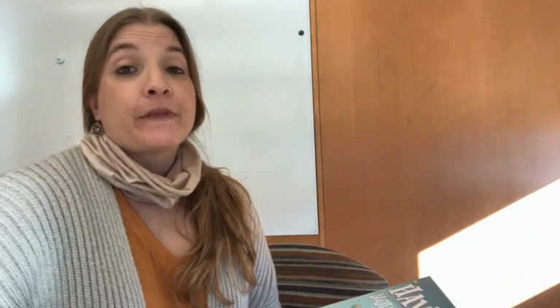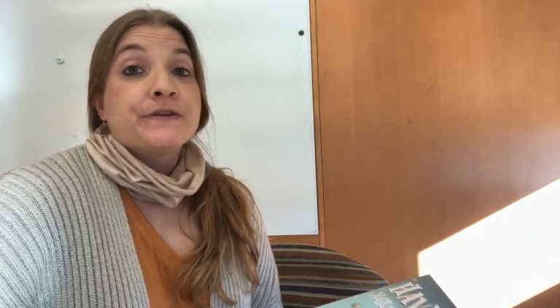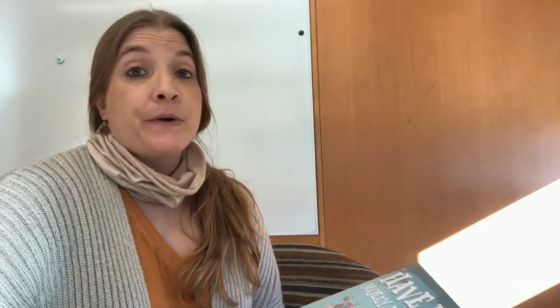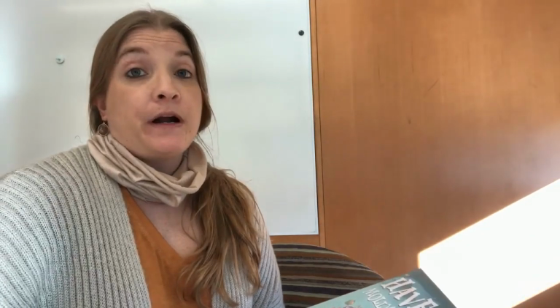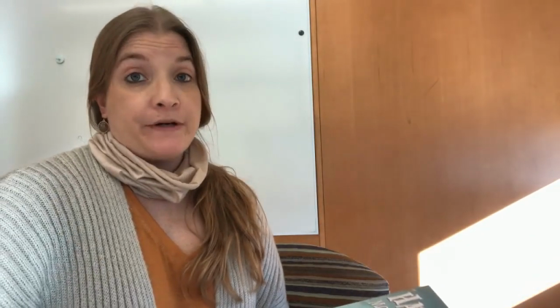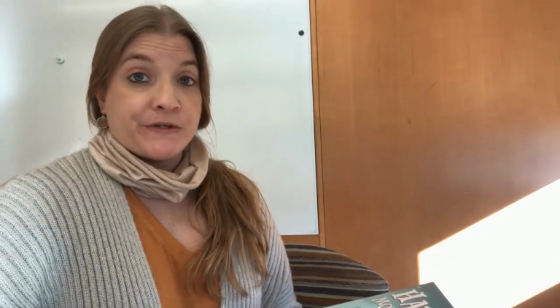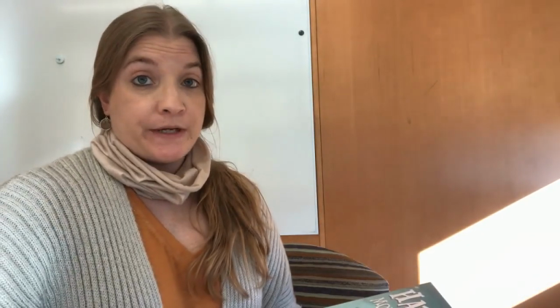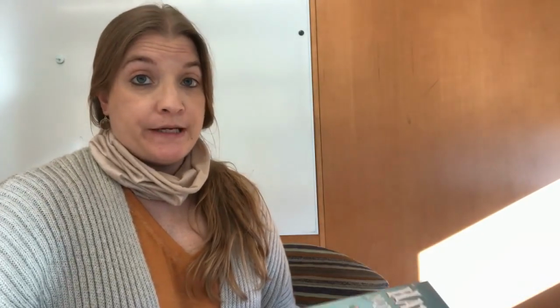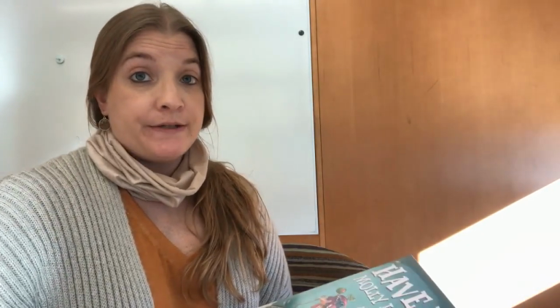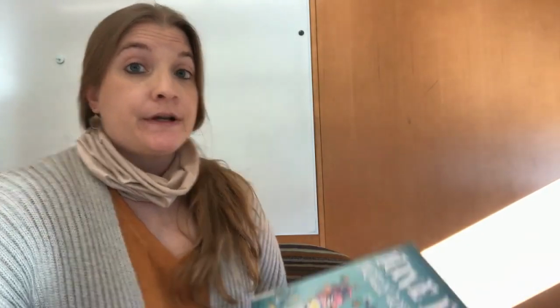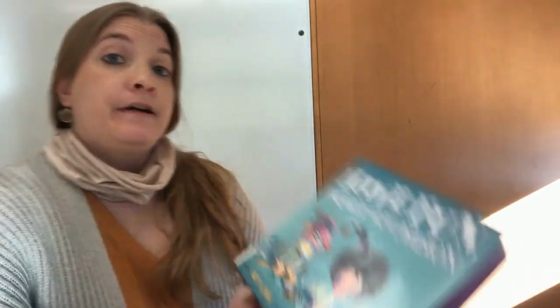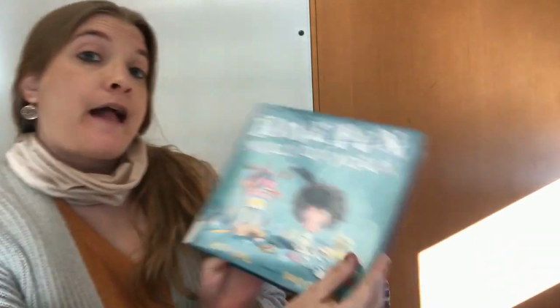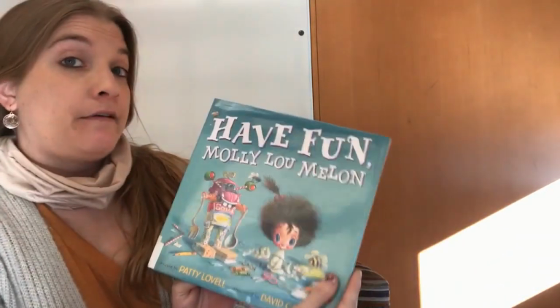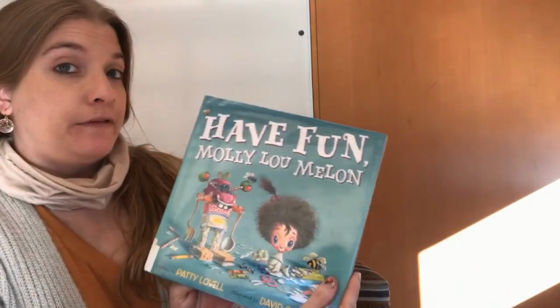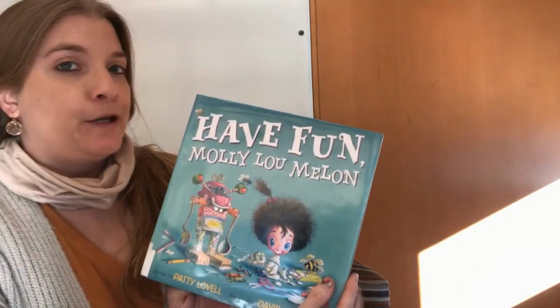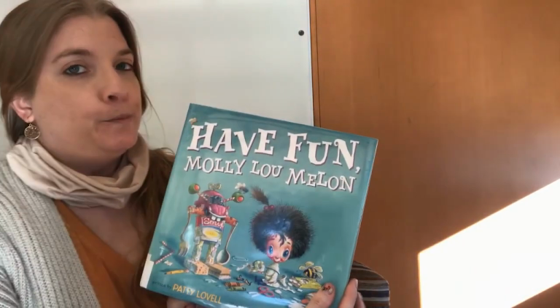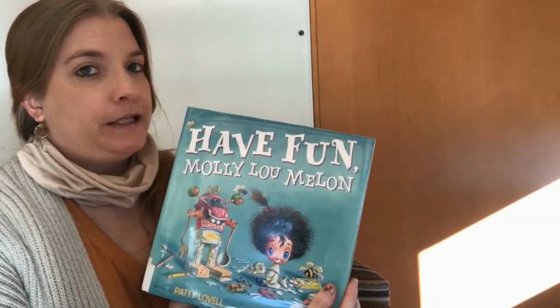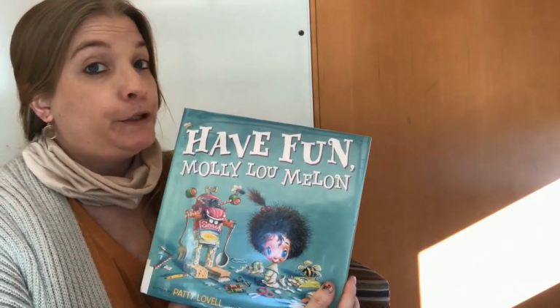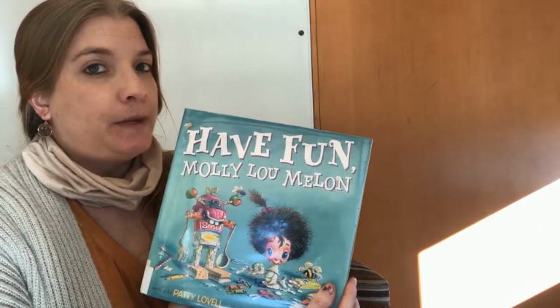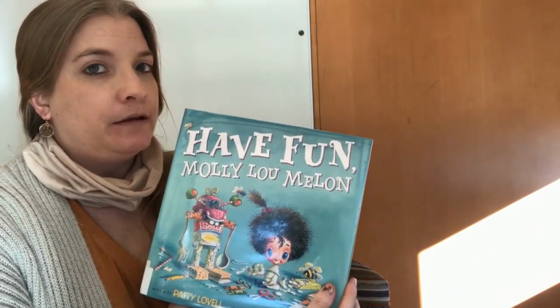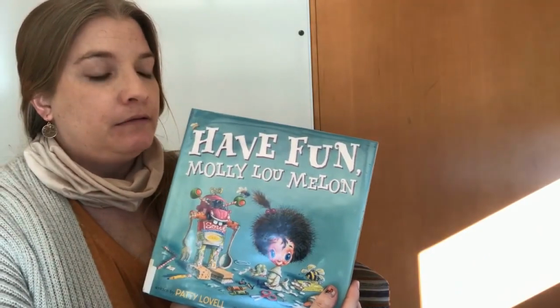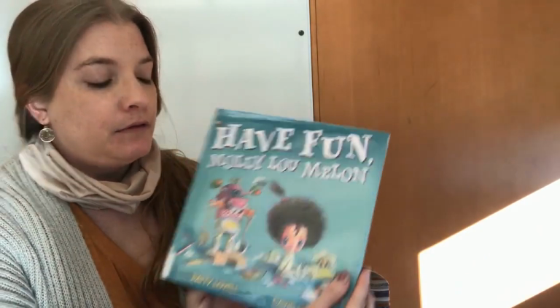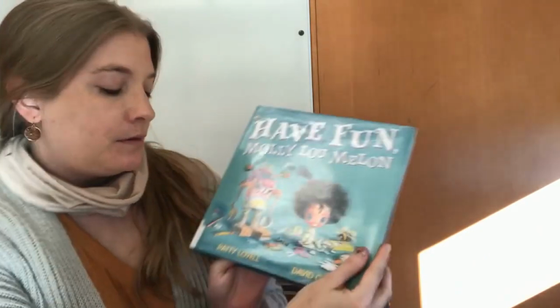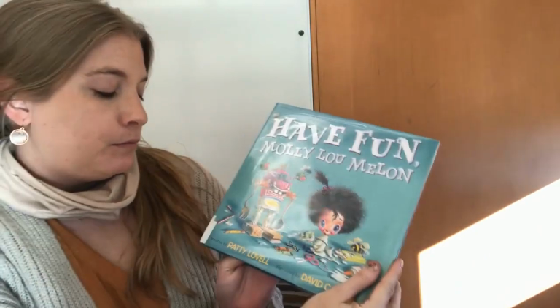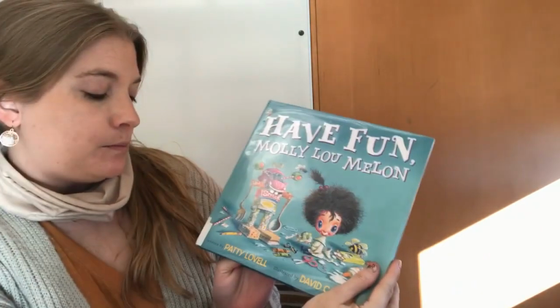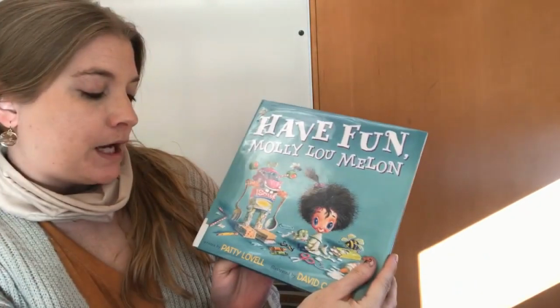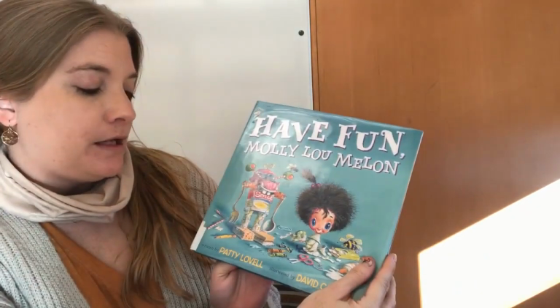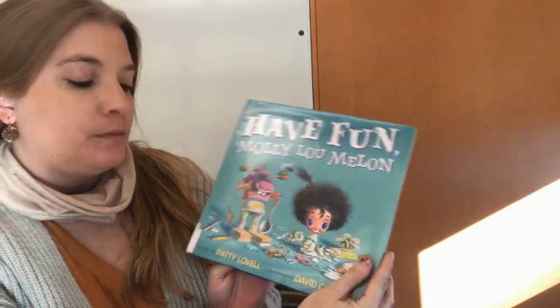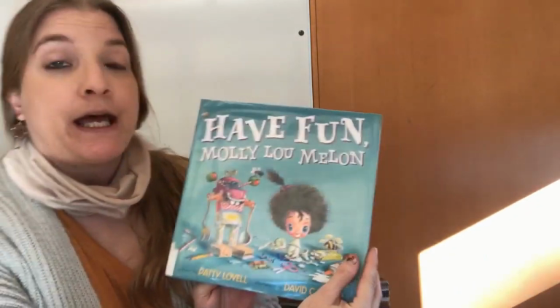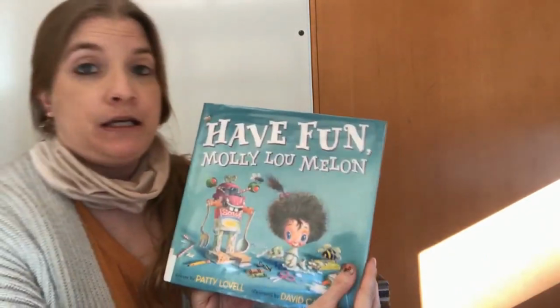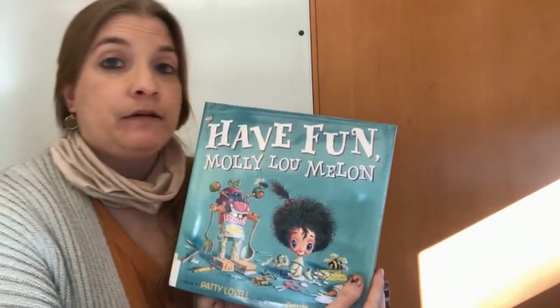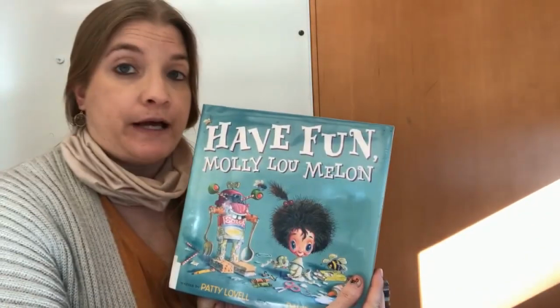So our first story is Have Fun Molly Lou Melon, written by Patti LaValle.